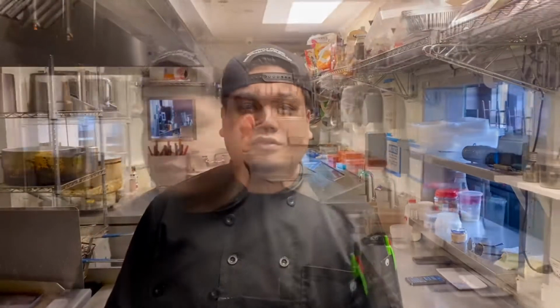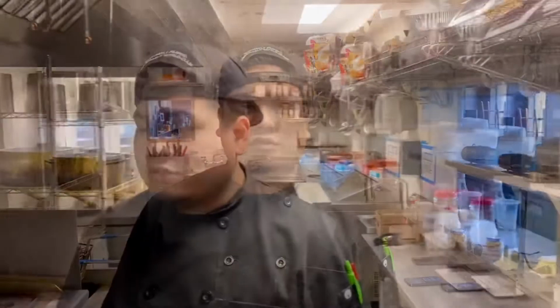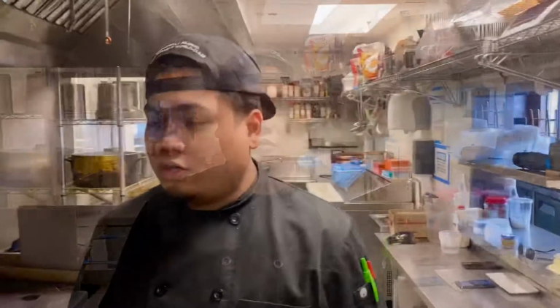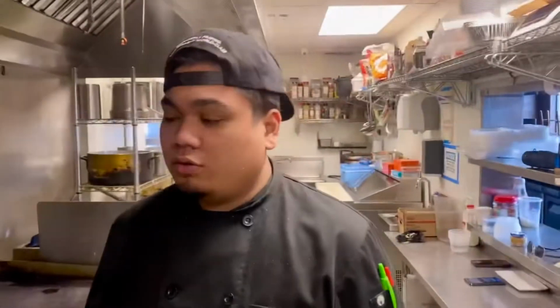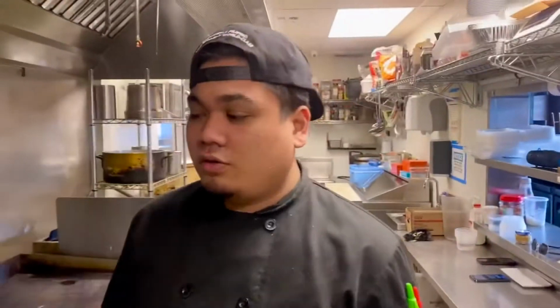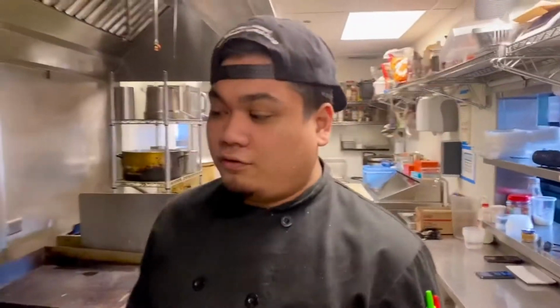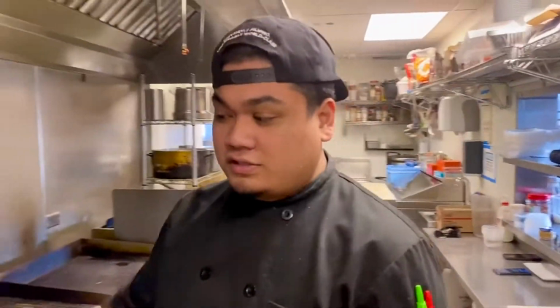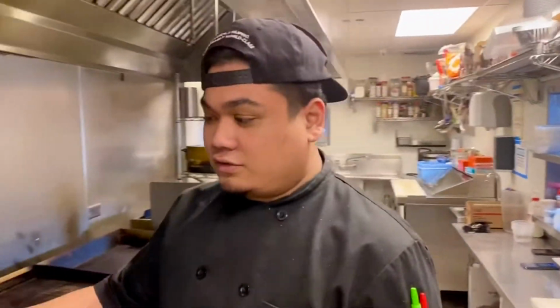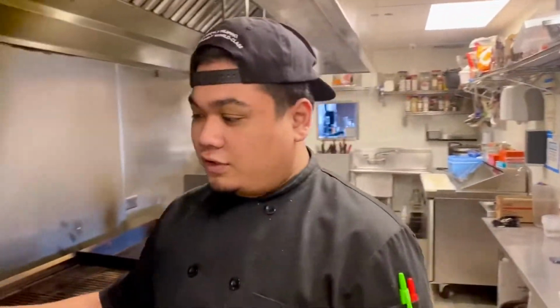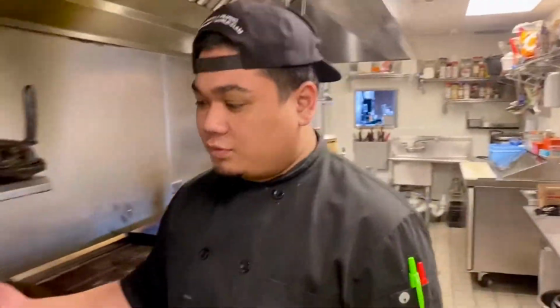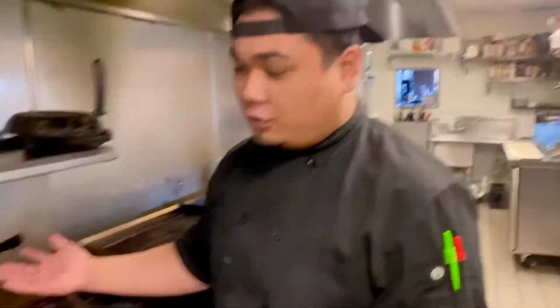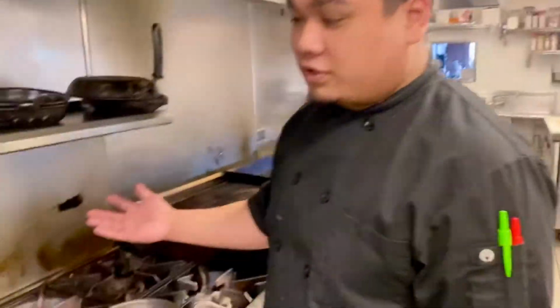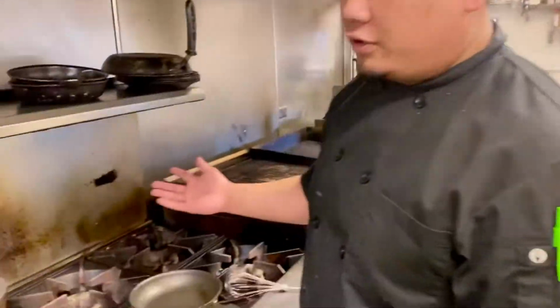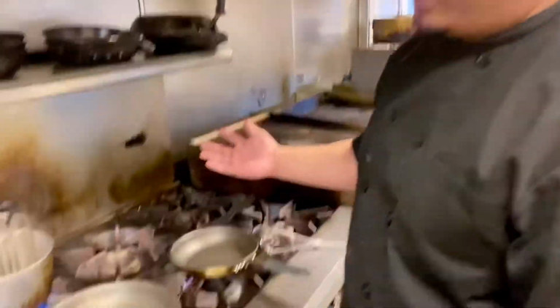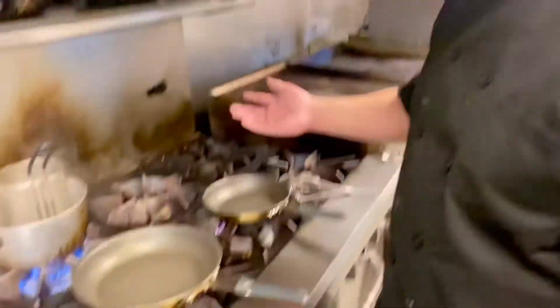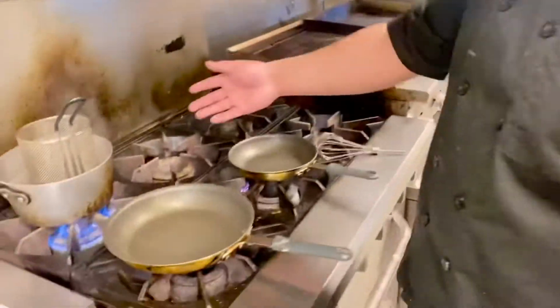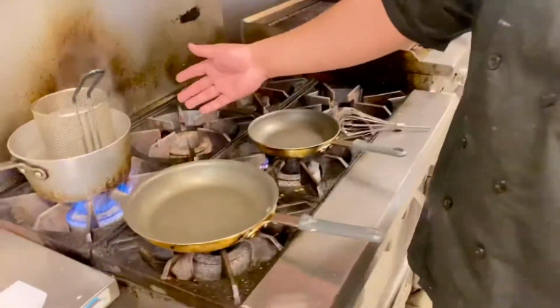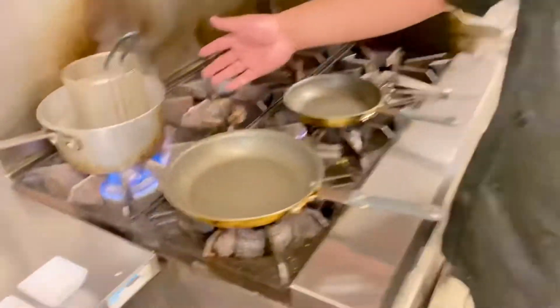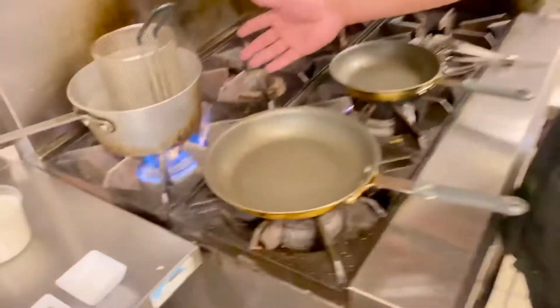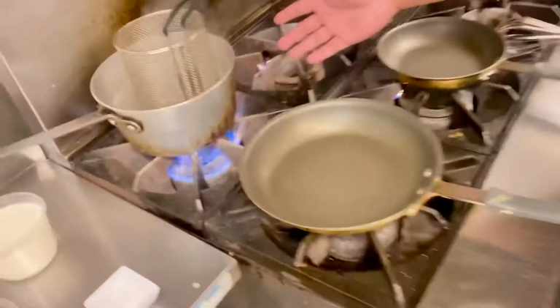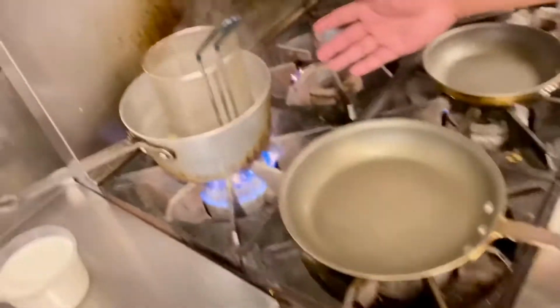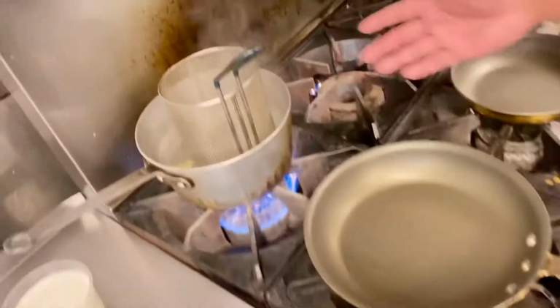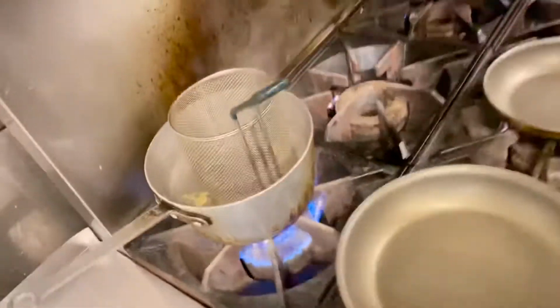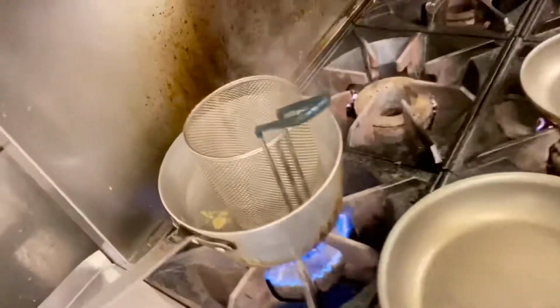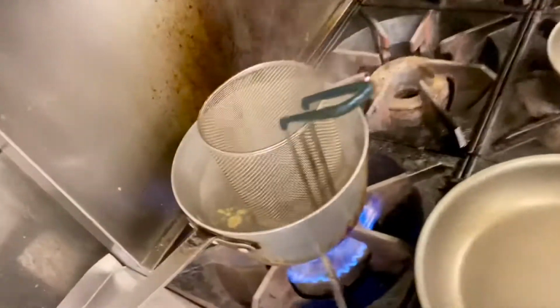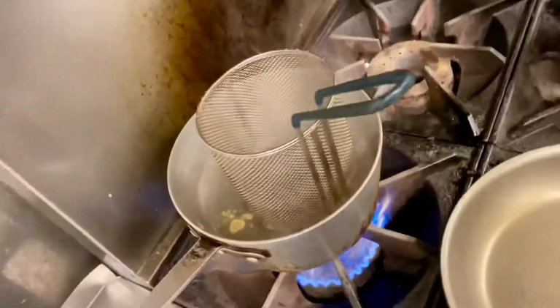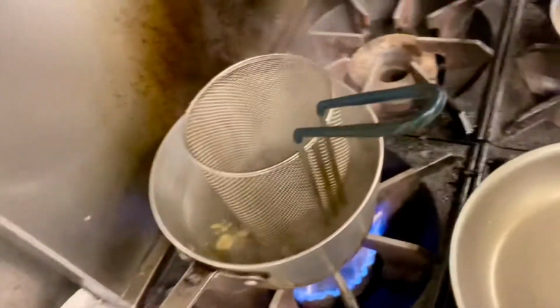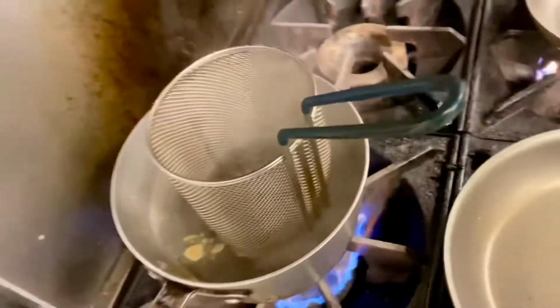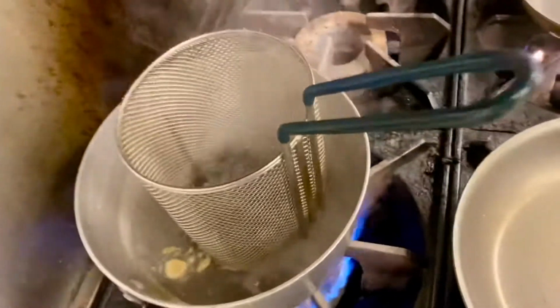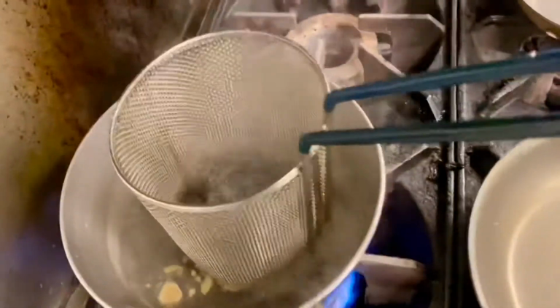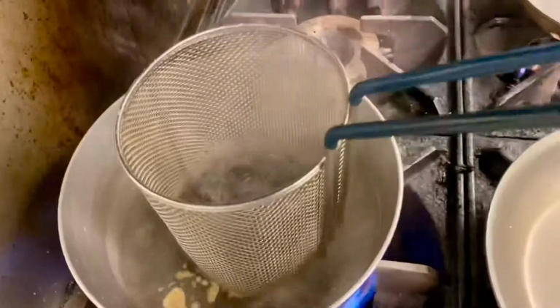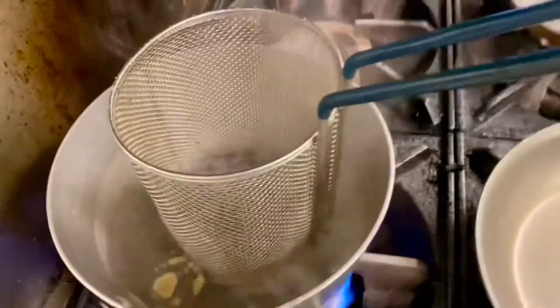First things first, before we start our pasta dish, we're going to start up your boiling water and make sure you add your salt.